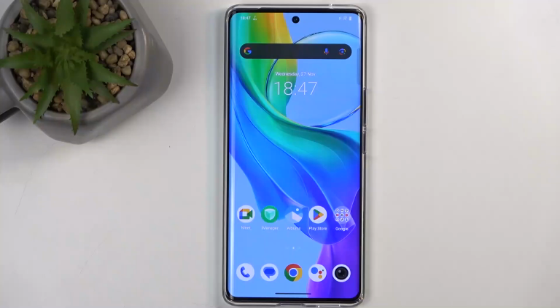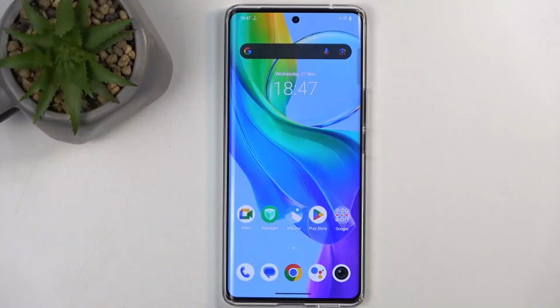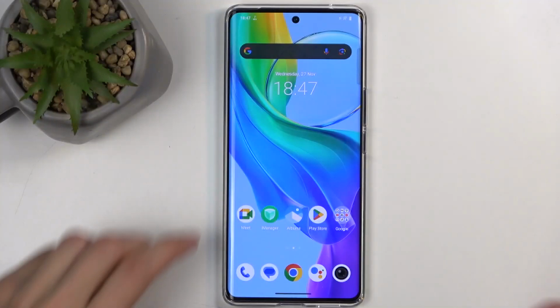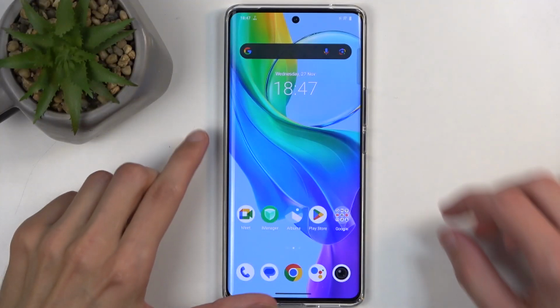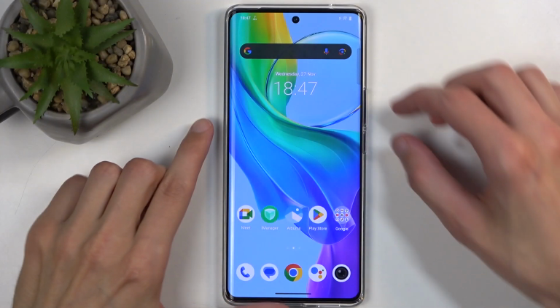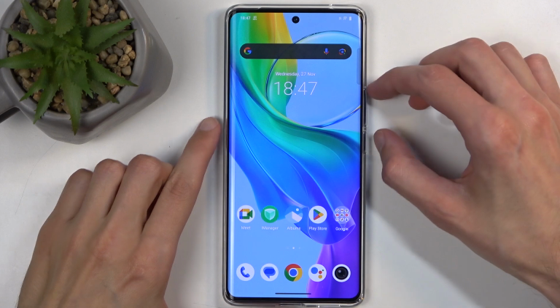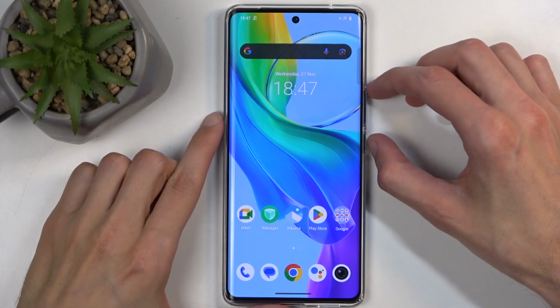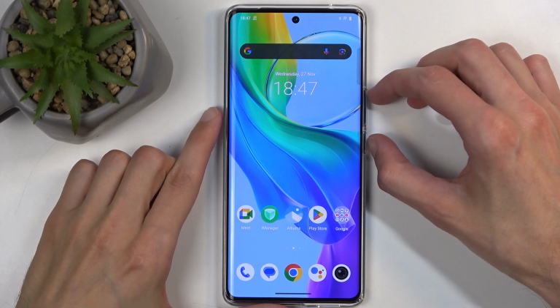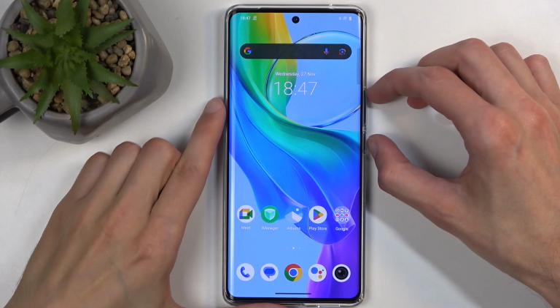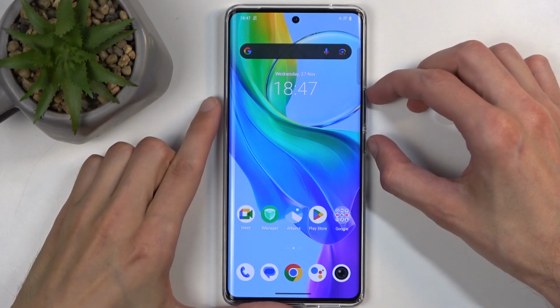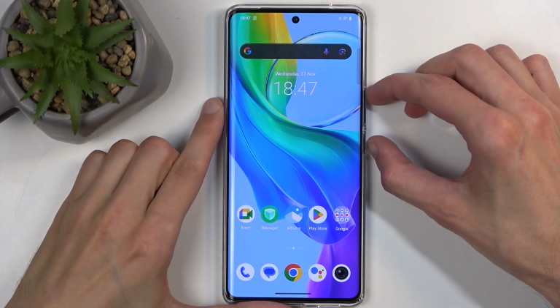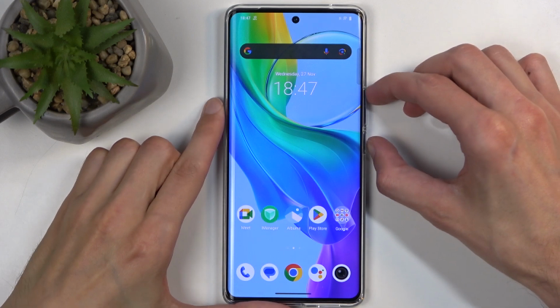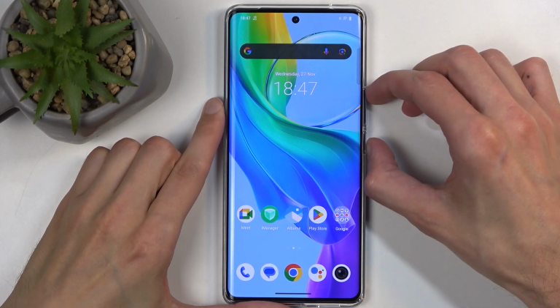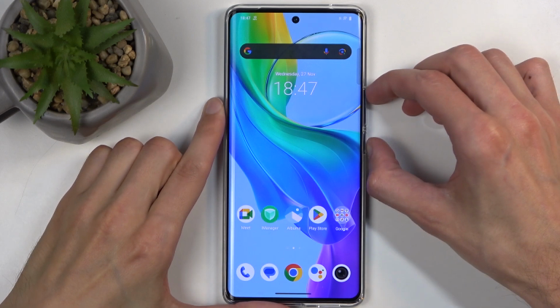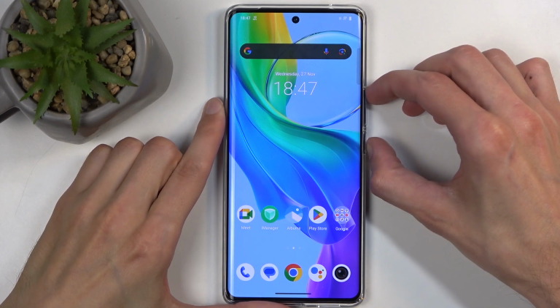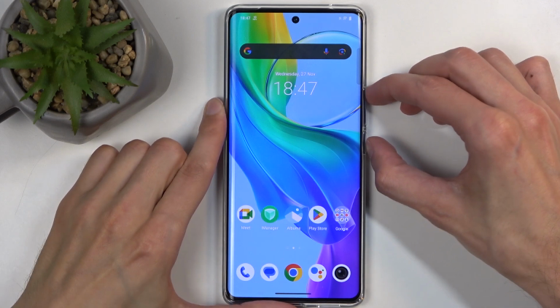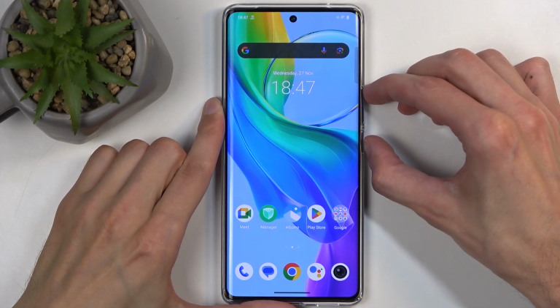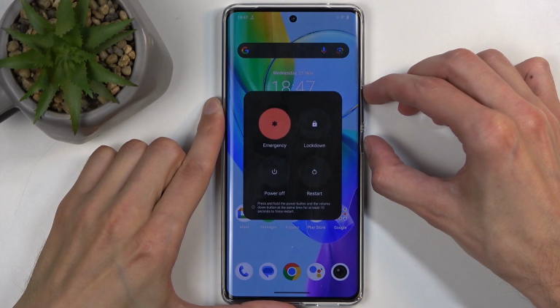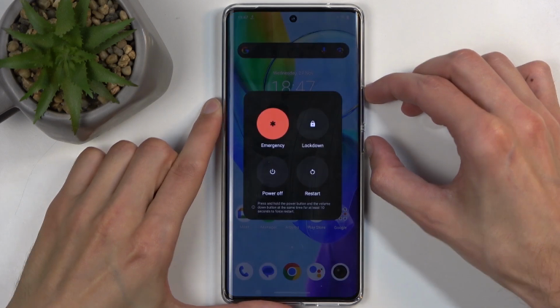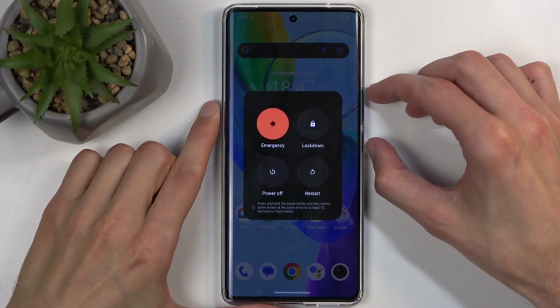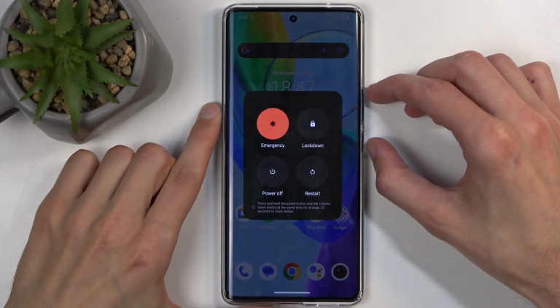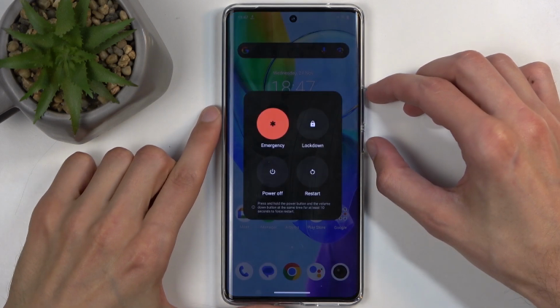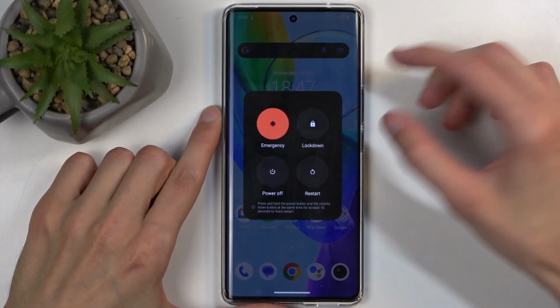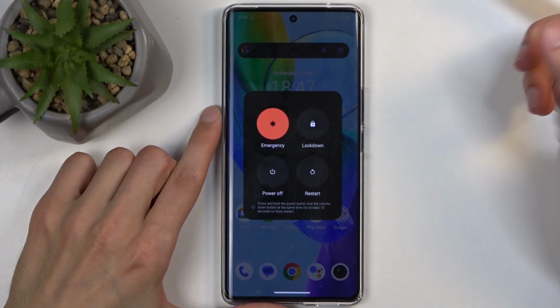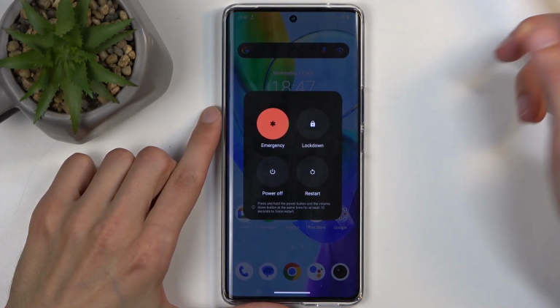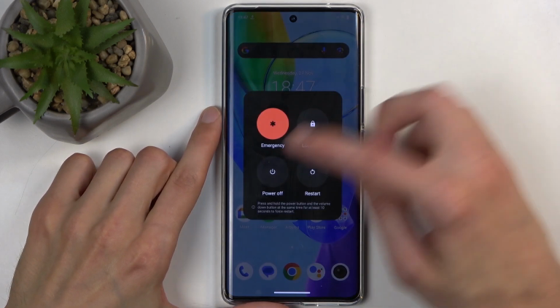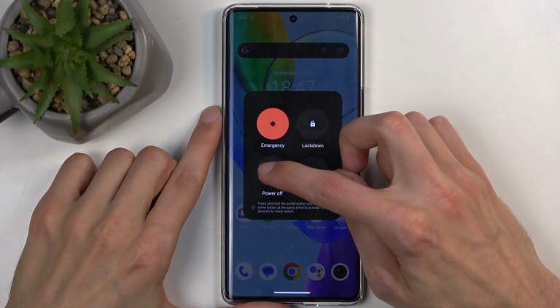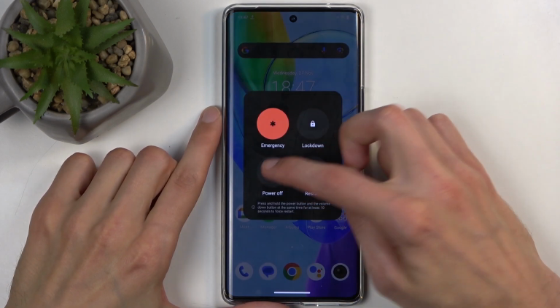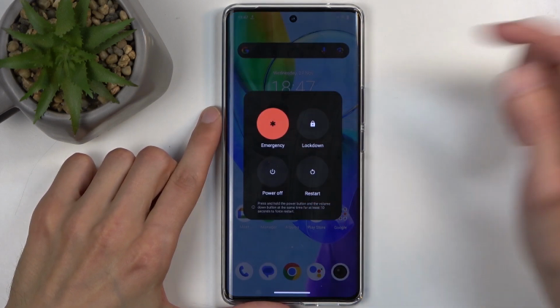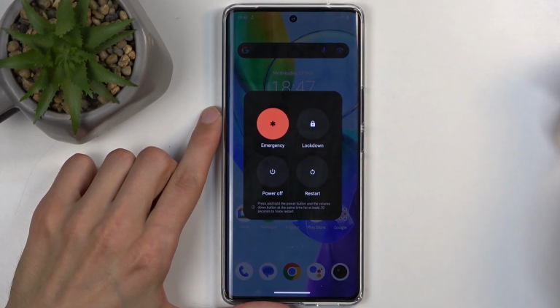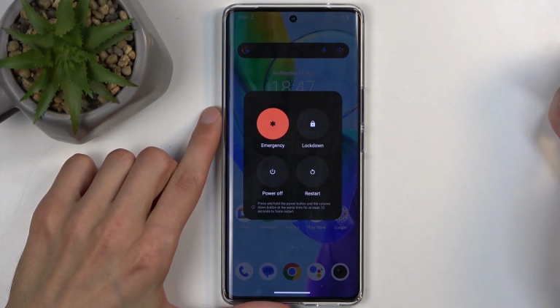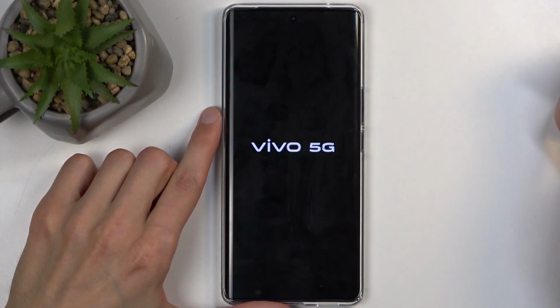To get started, press the power button and volume up at the same time, and then choose power off.